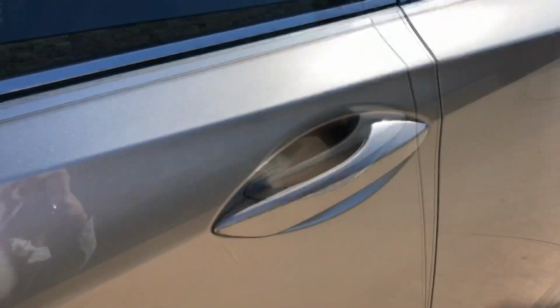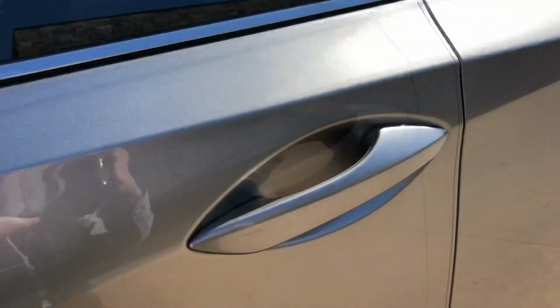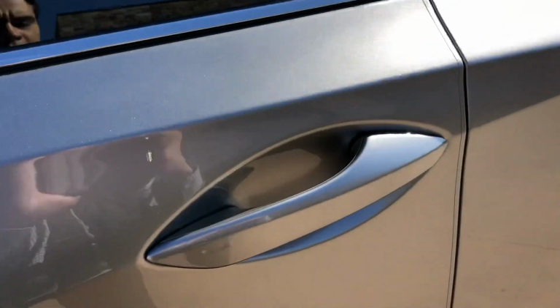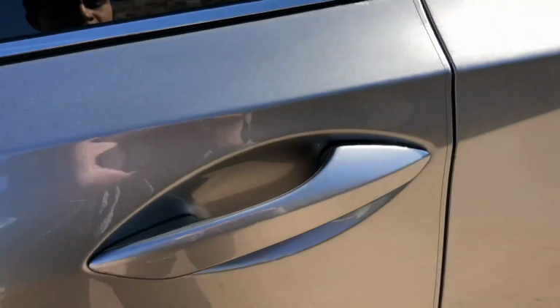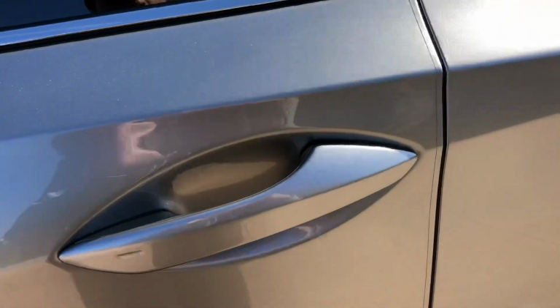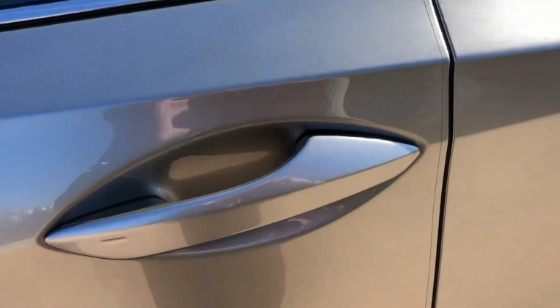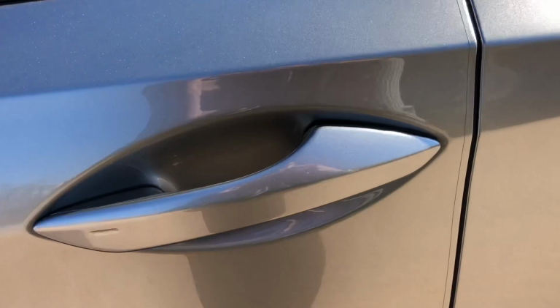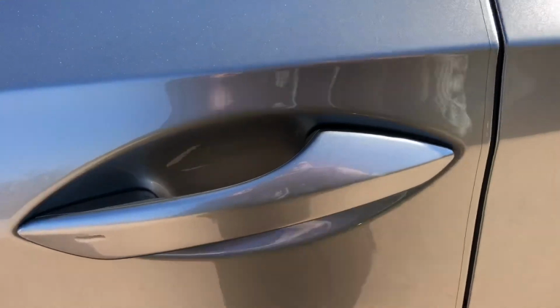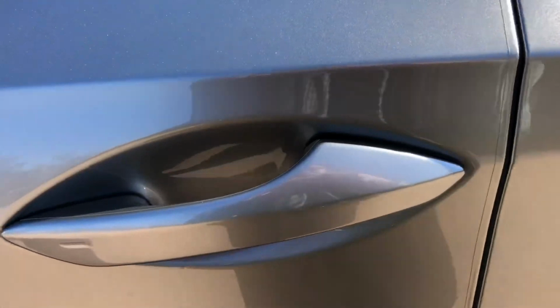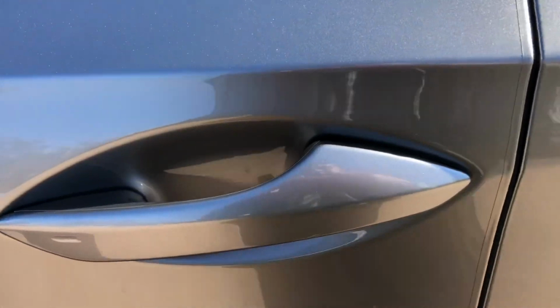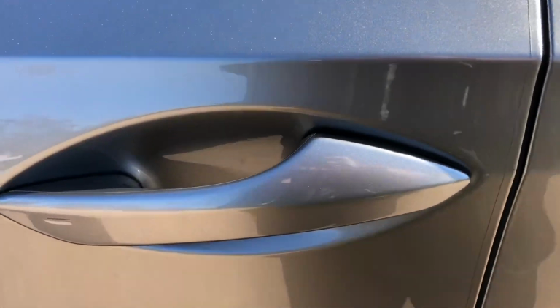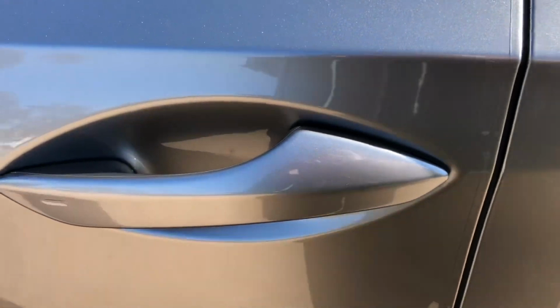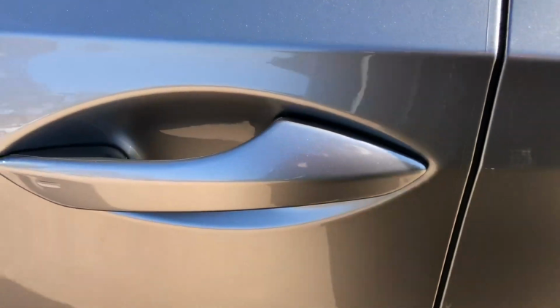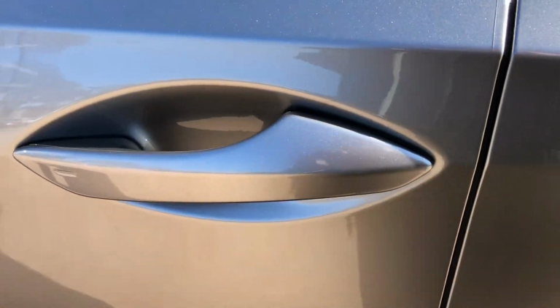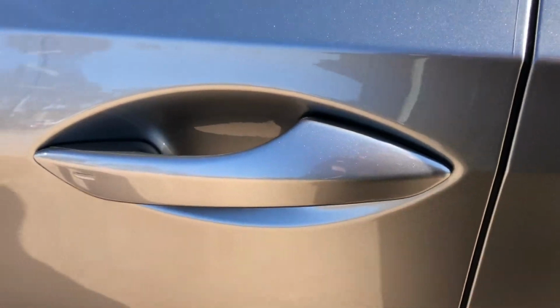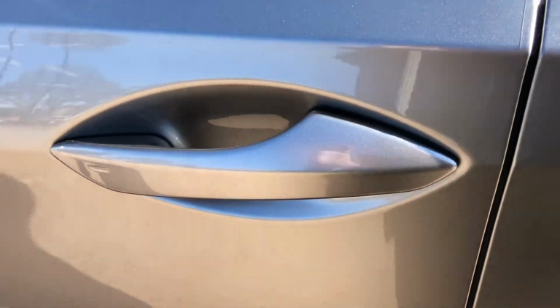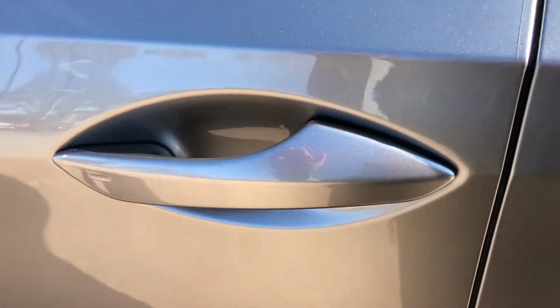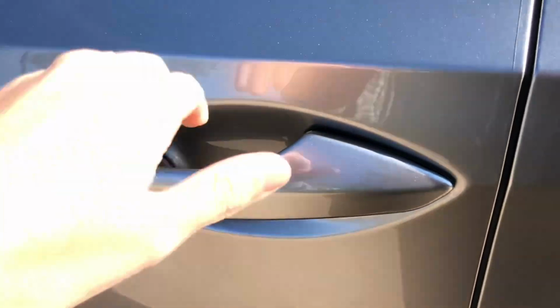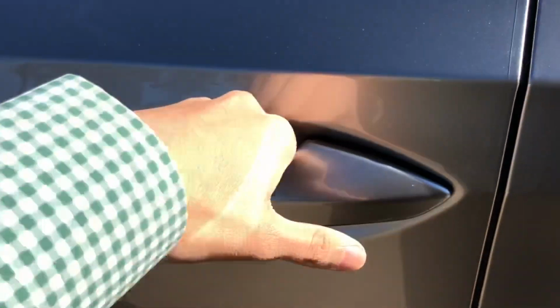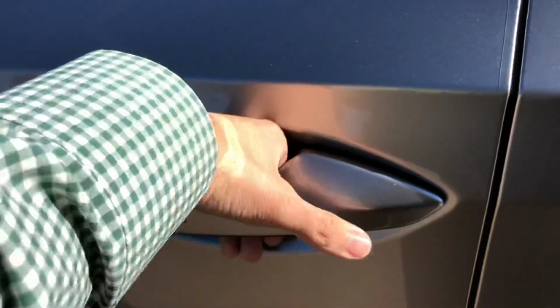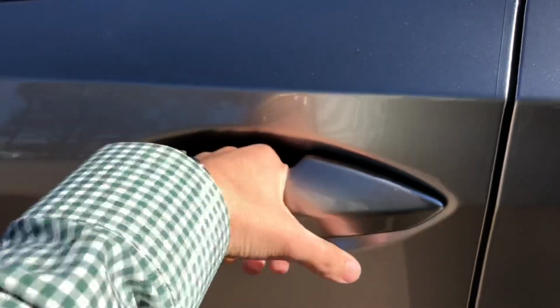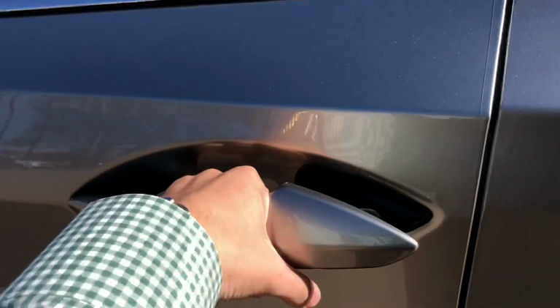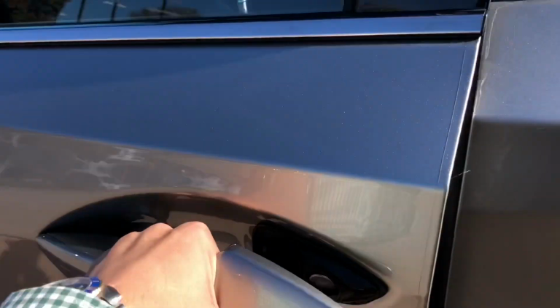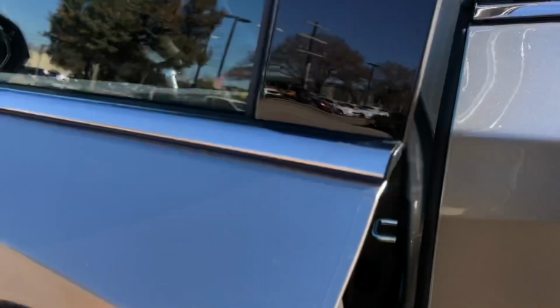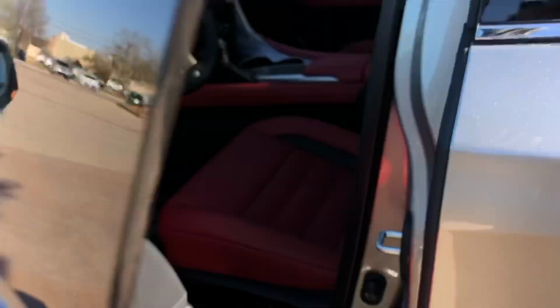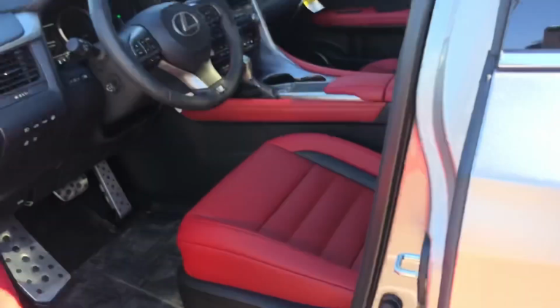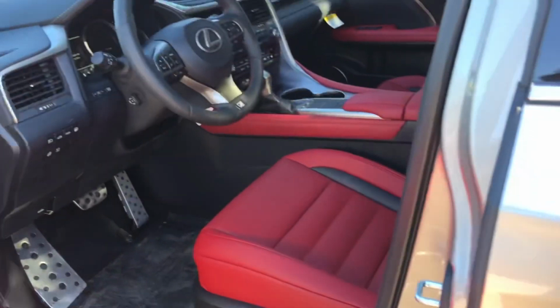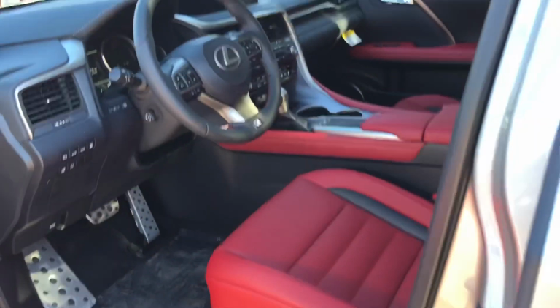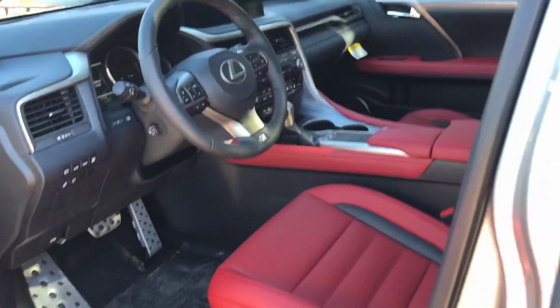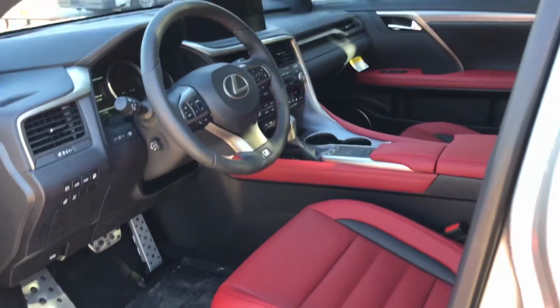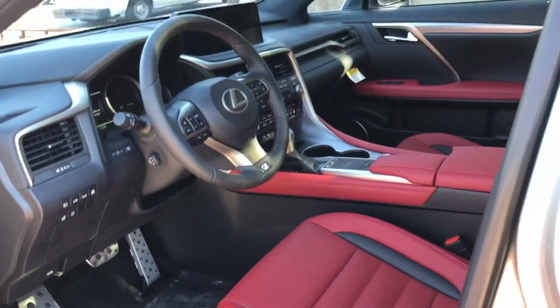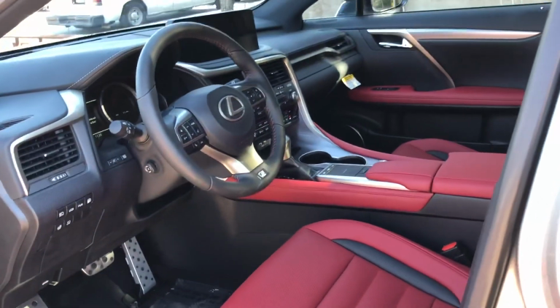This vehicle is equipped with Keyless Sentry. With our key fob on us, we can go ahead and unlock the vehicle.